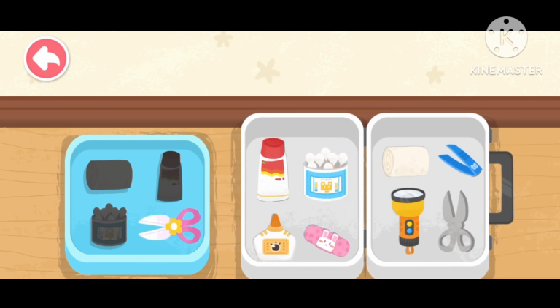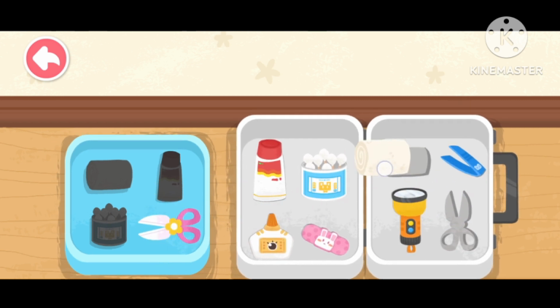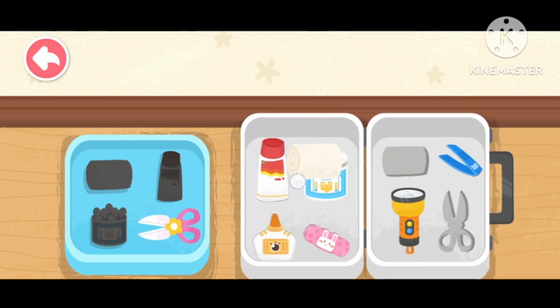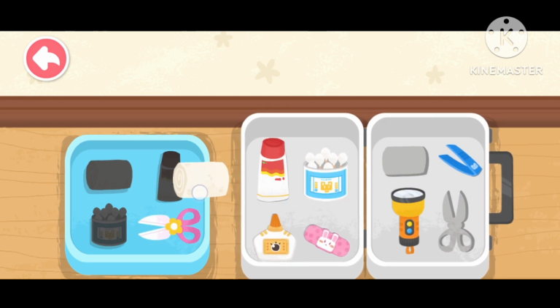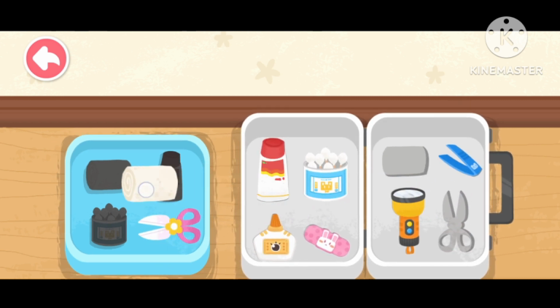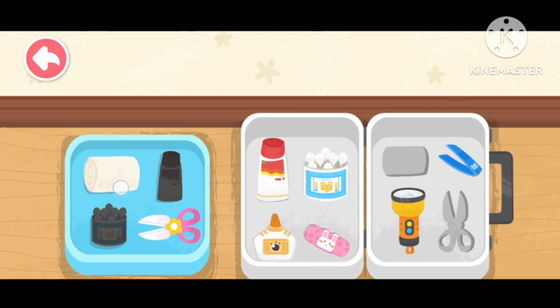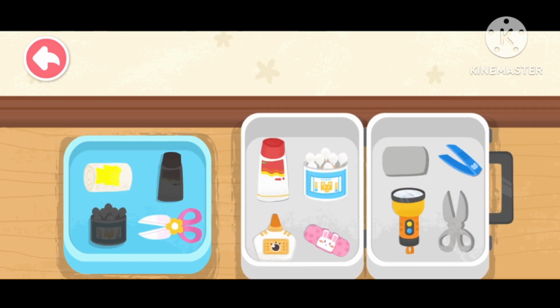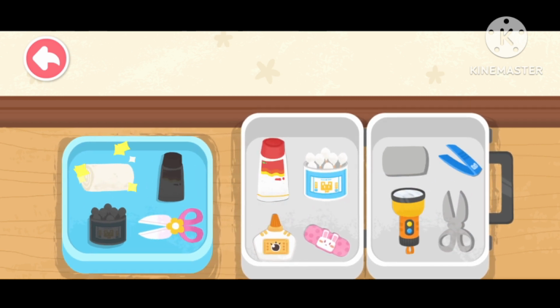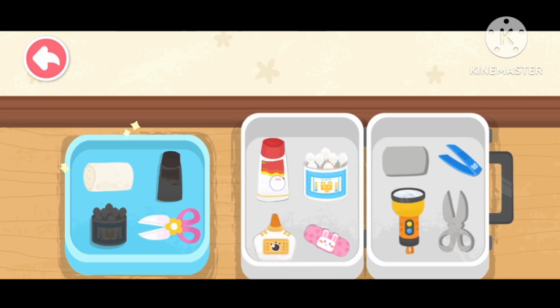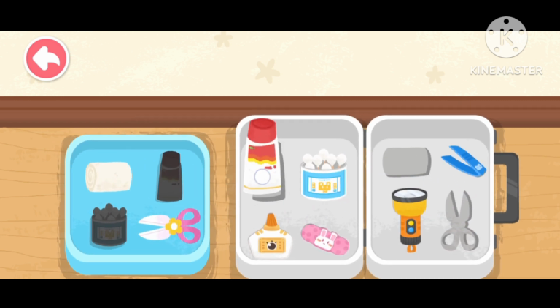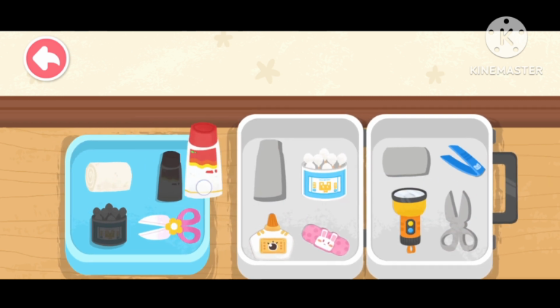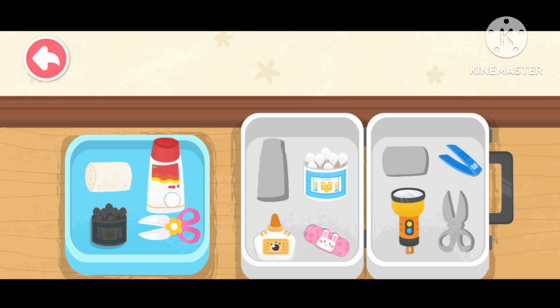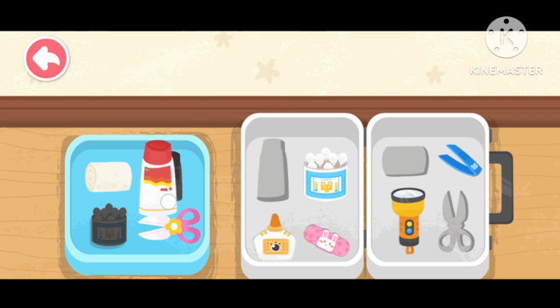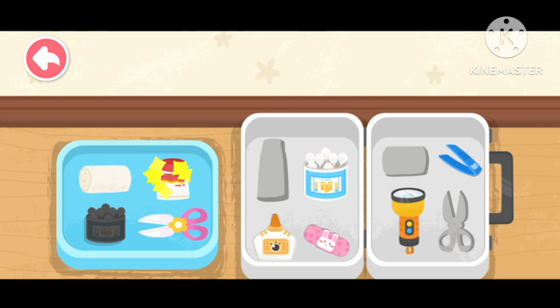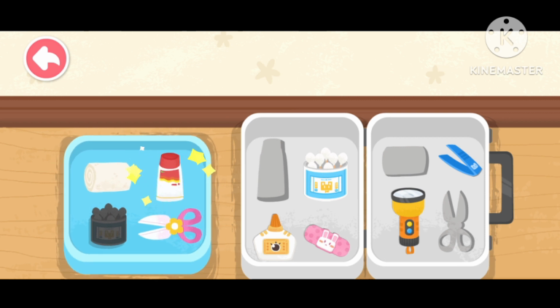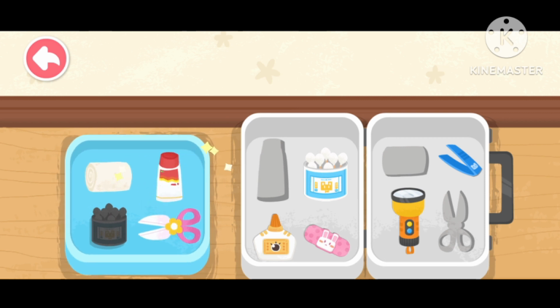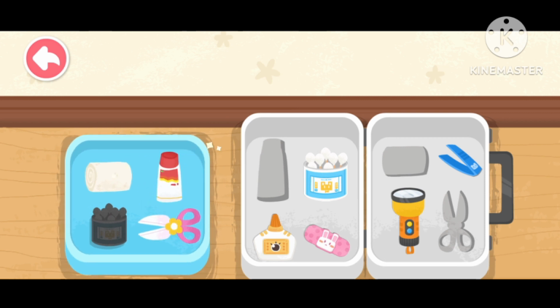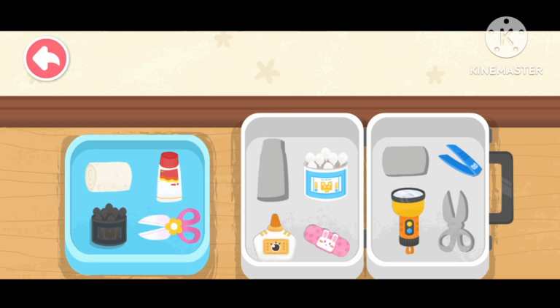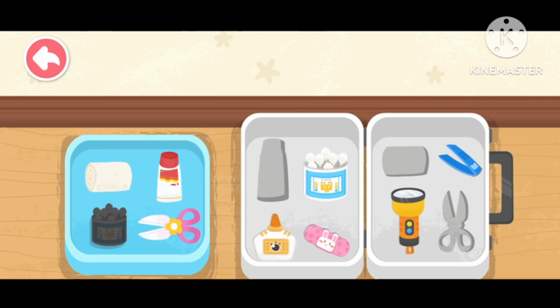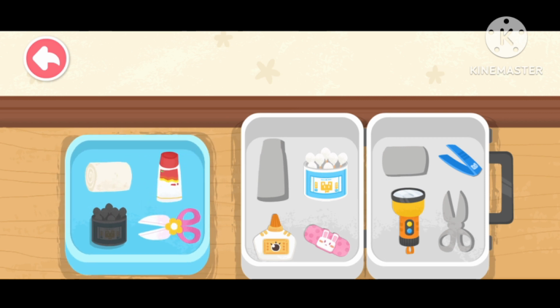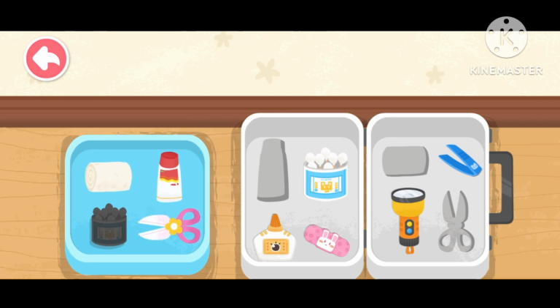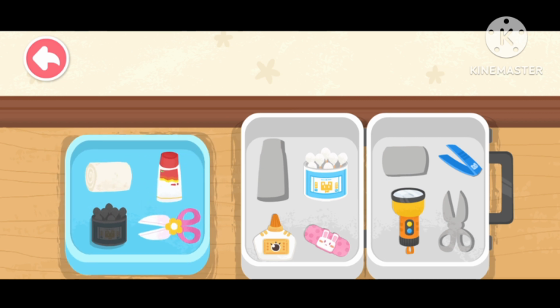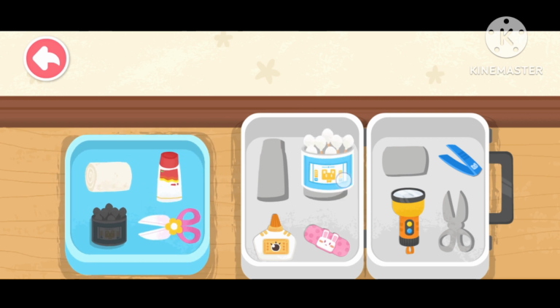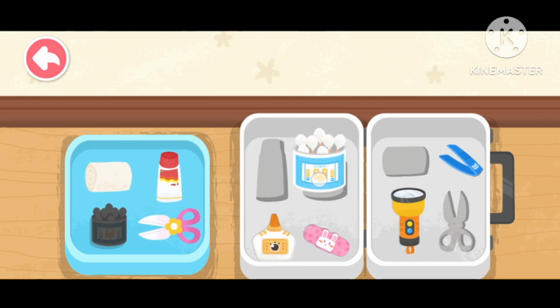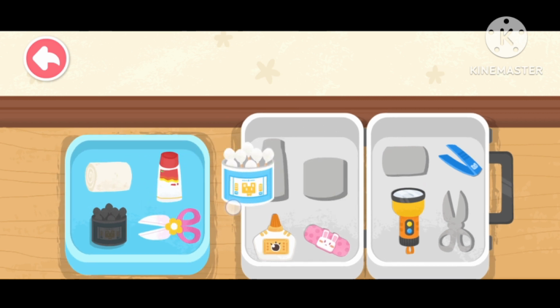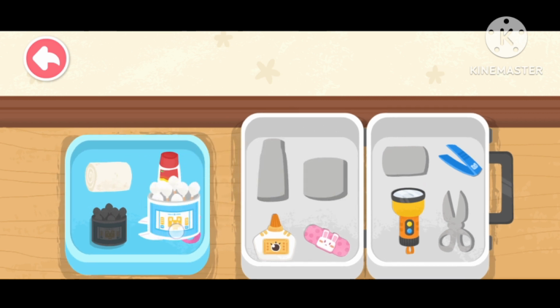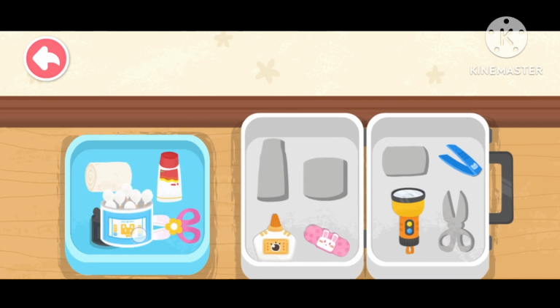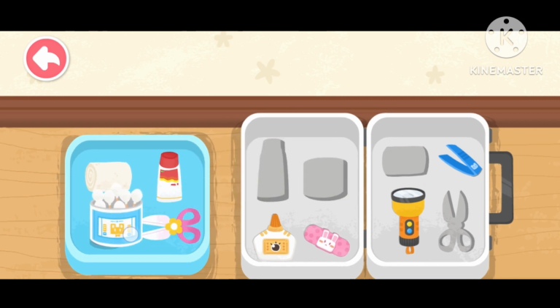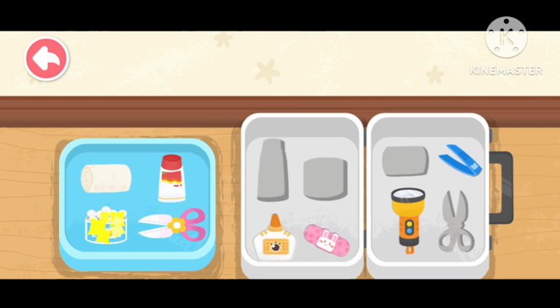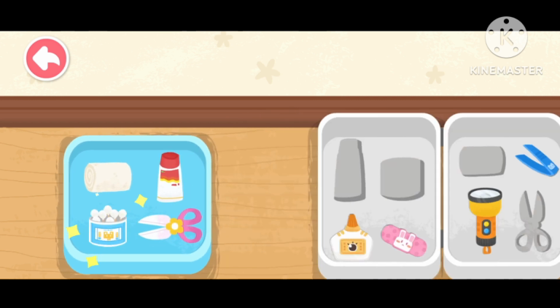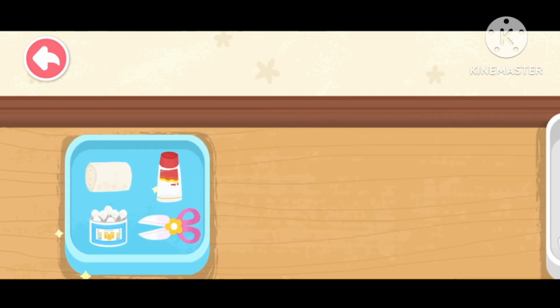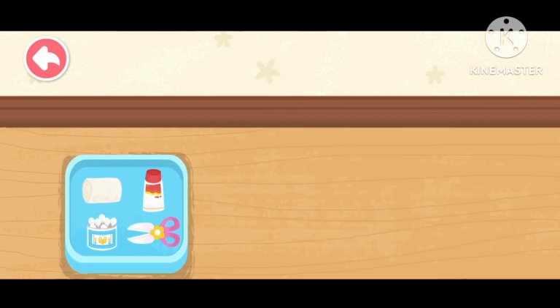Scissors. Sterile gauze. Scald ointment. Cotton swab.